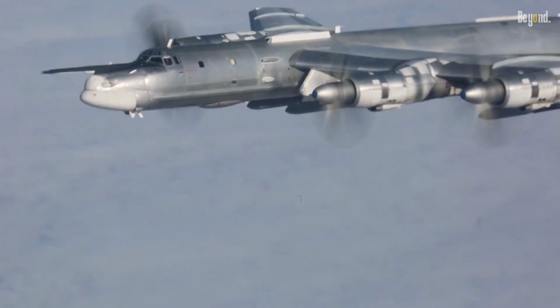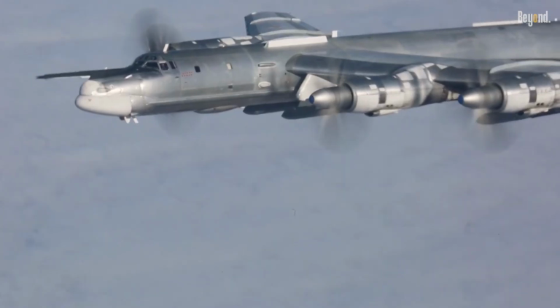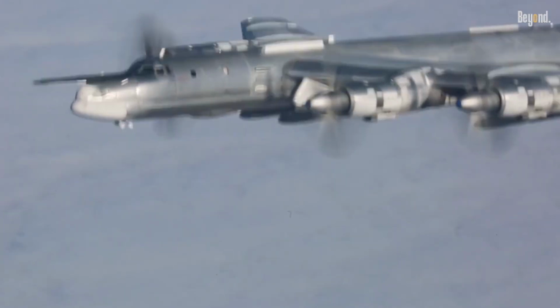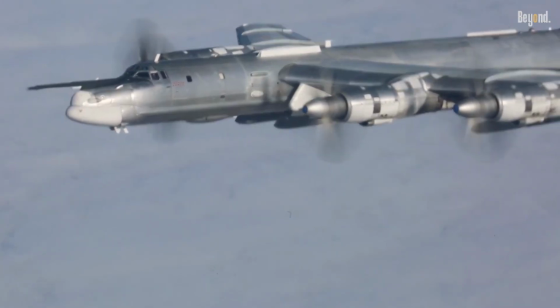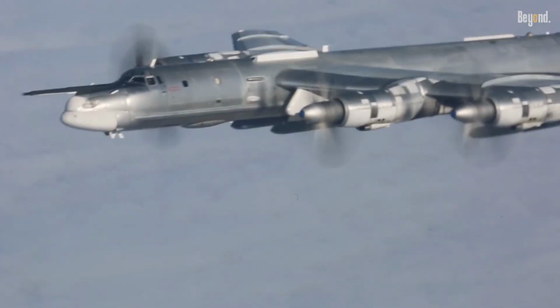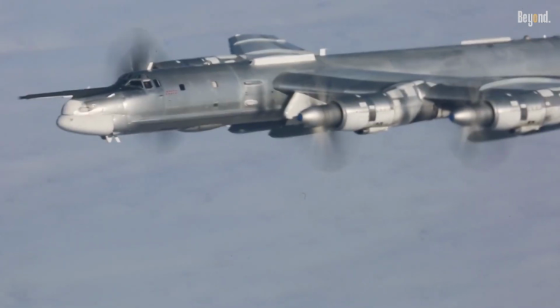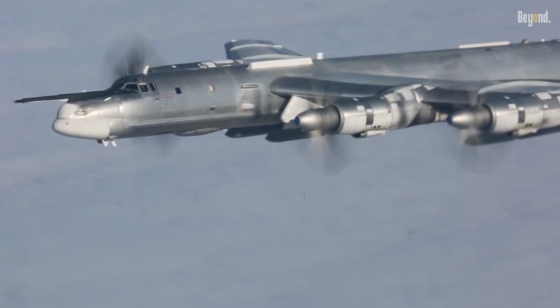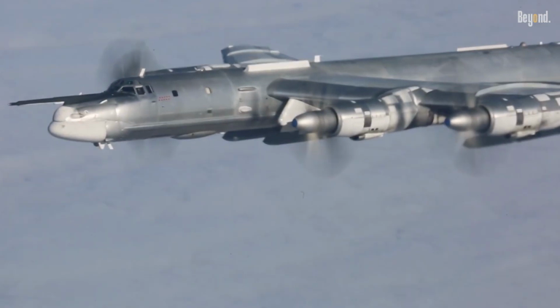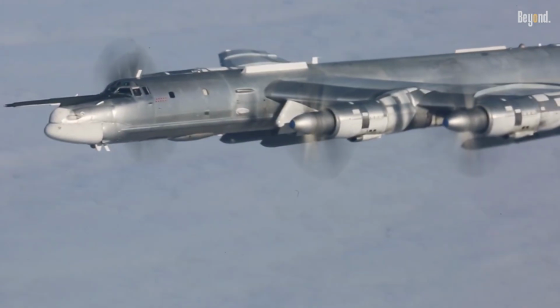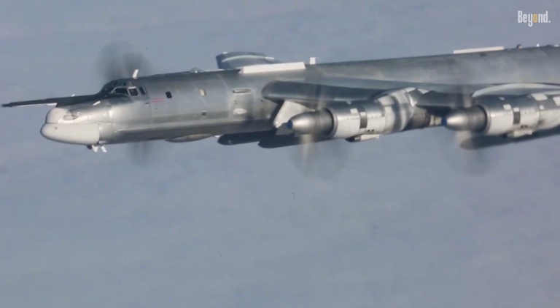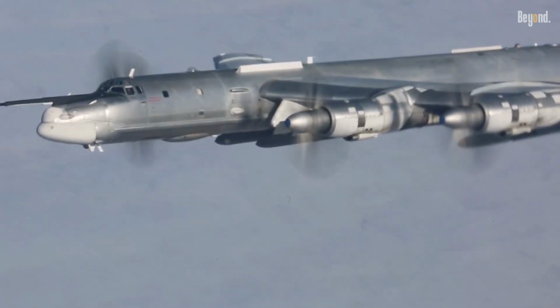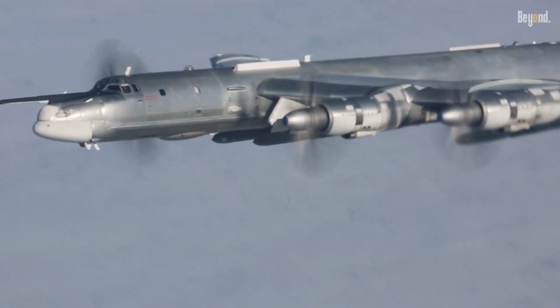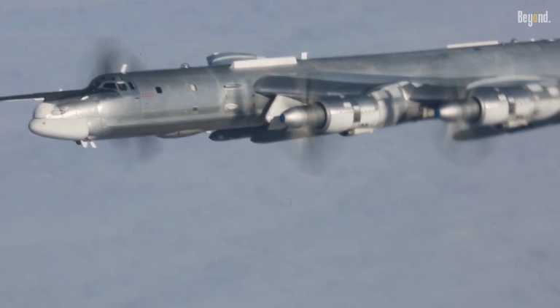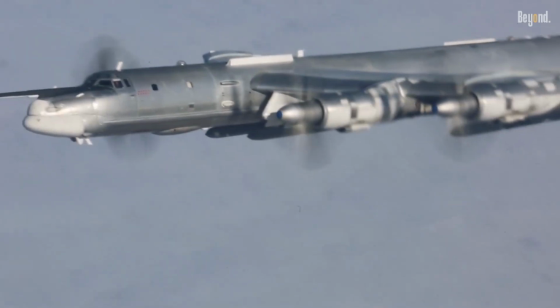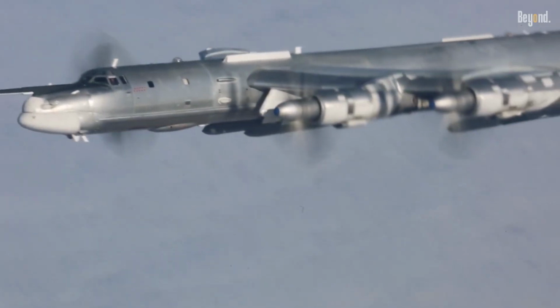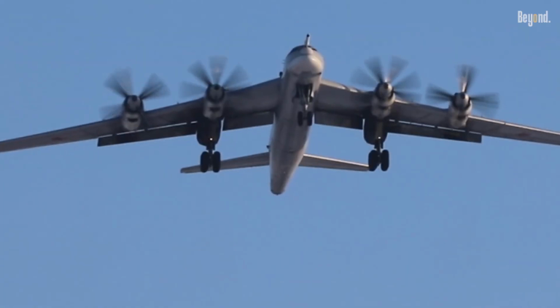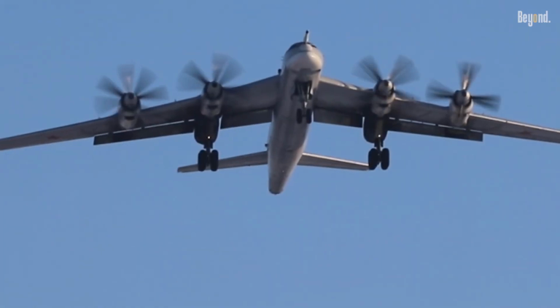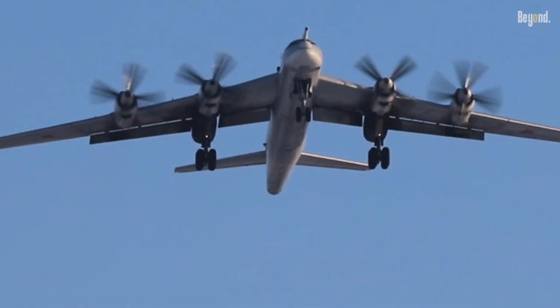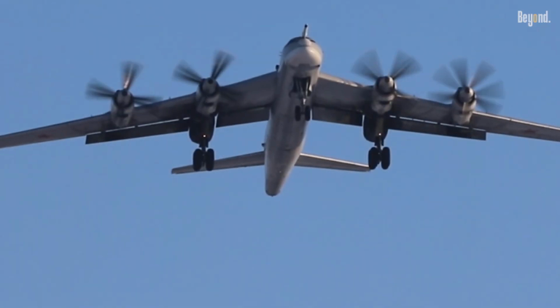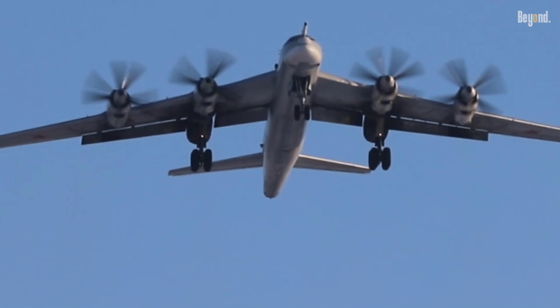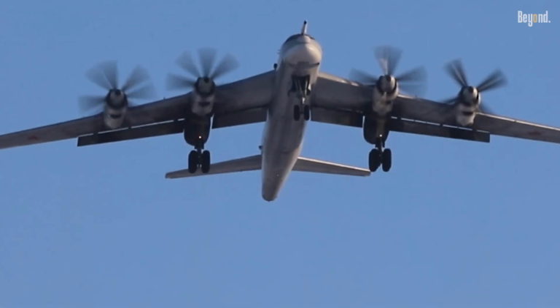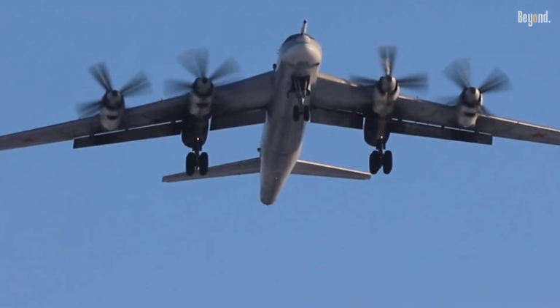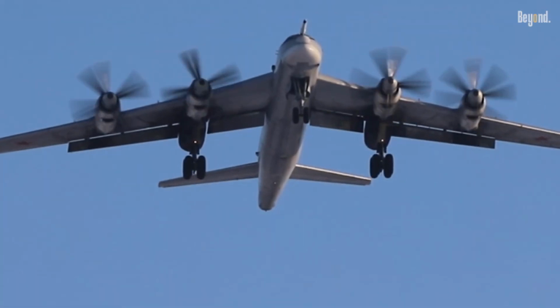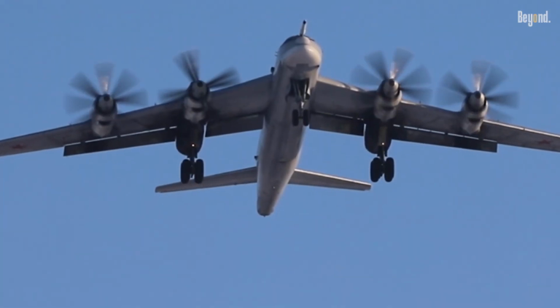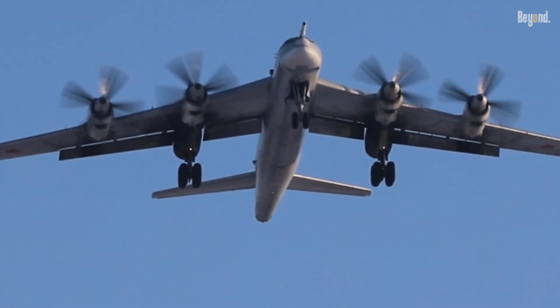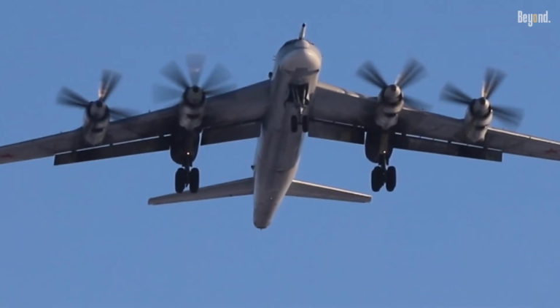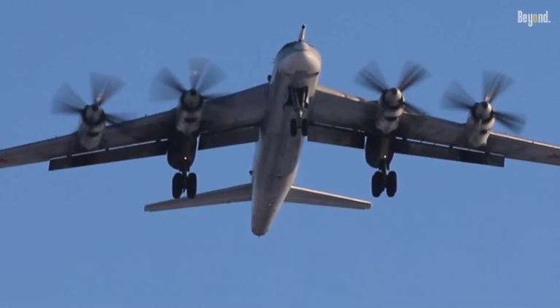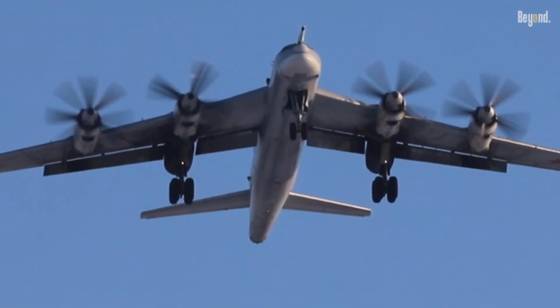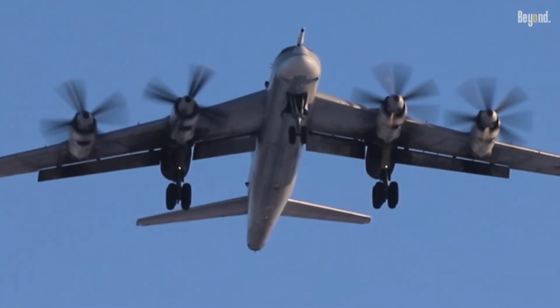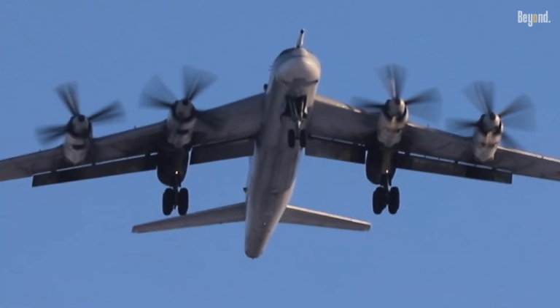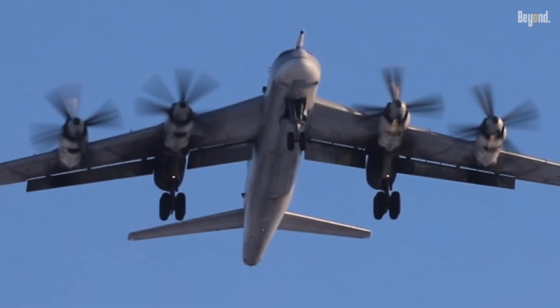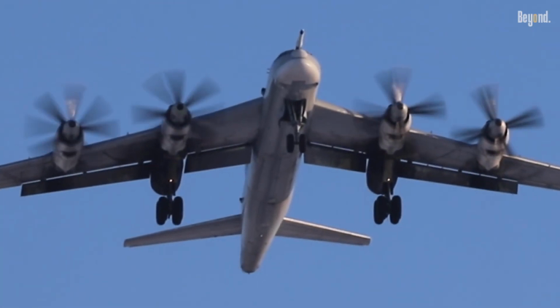Russia, on the other hand, prioritized endurance and incredible range with its turboprop design.